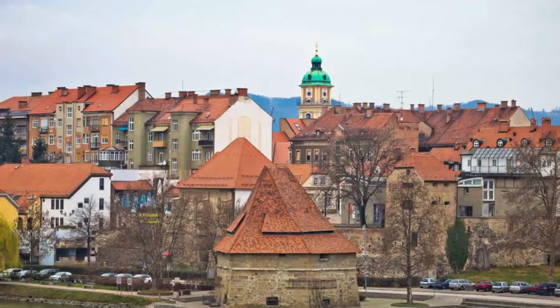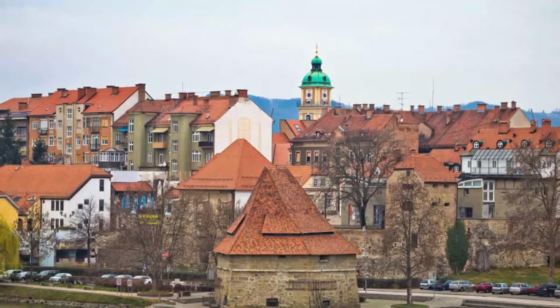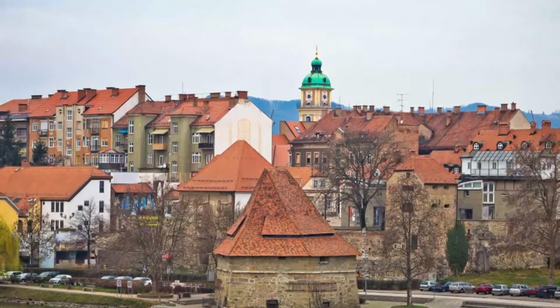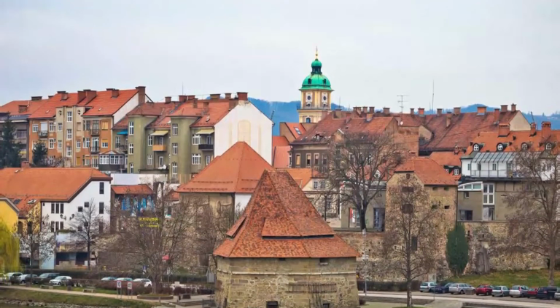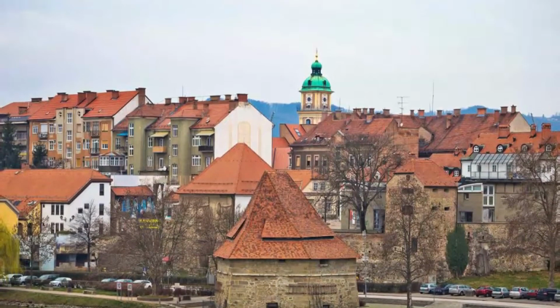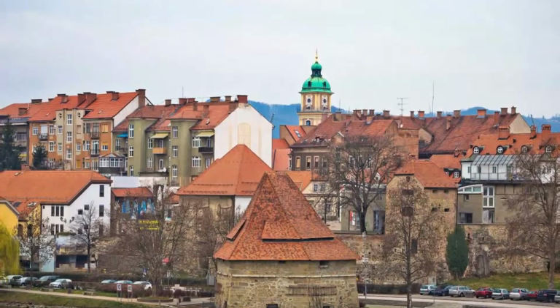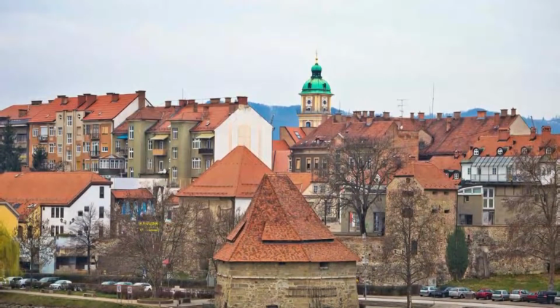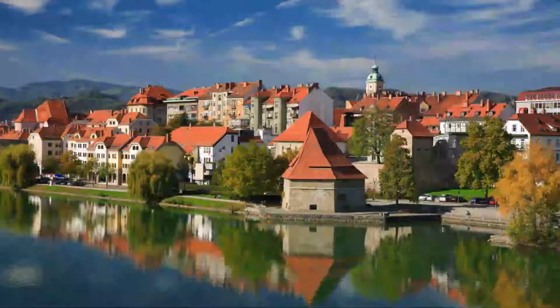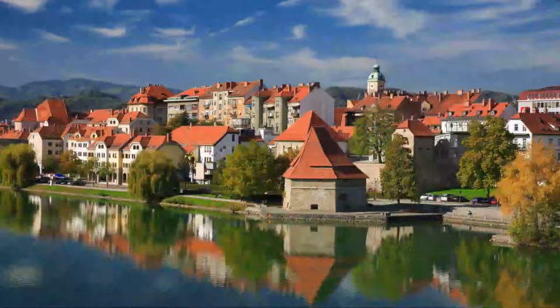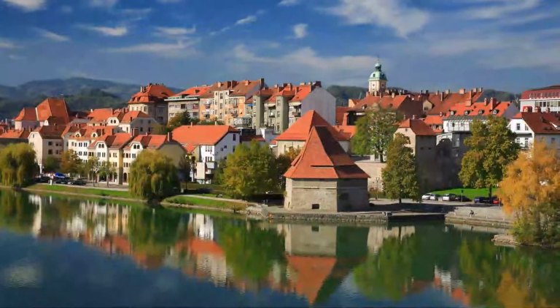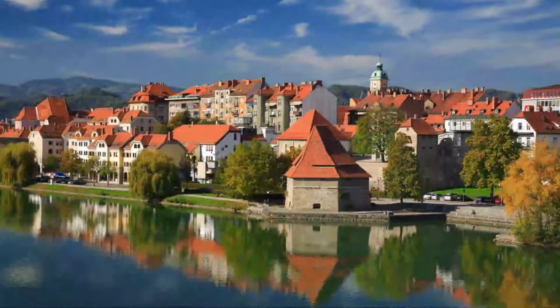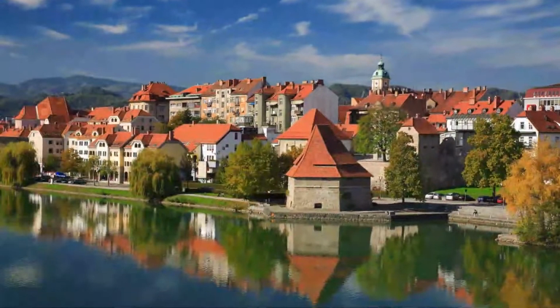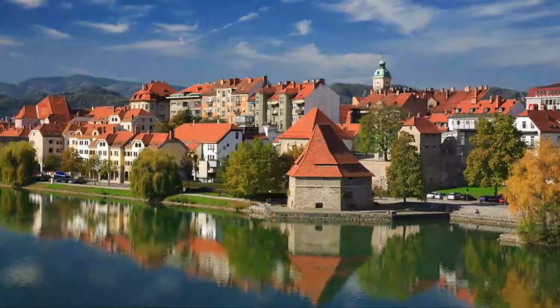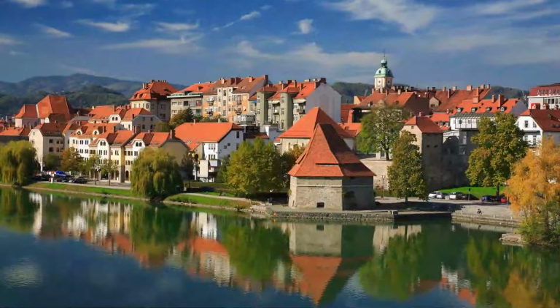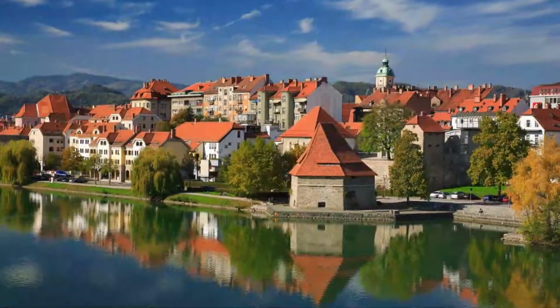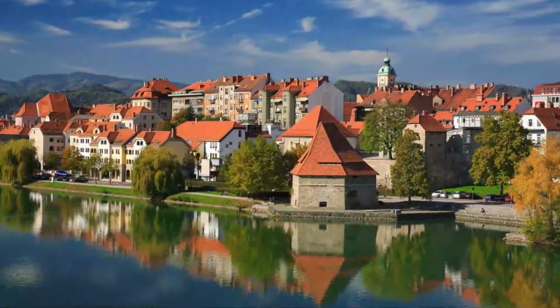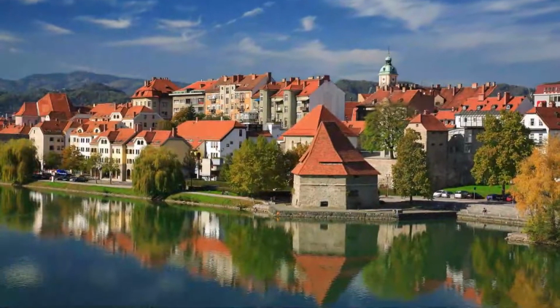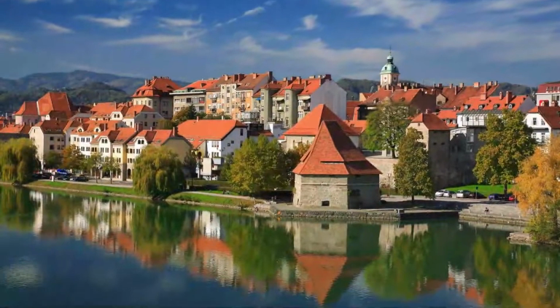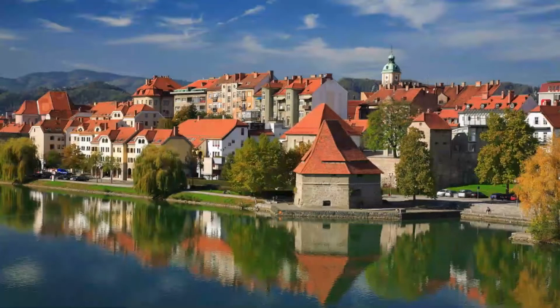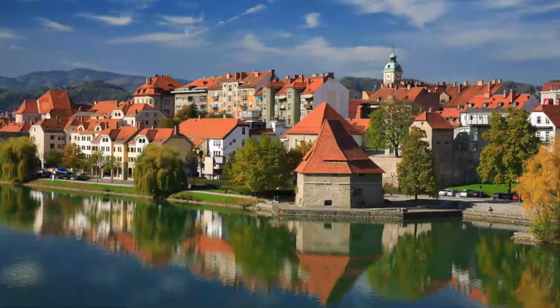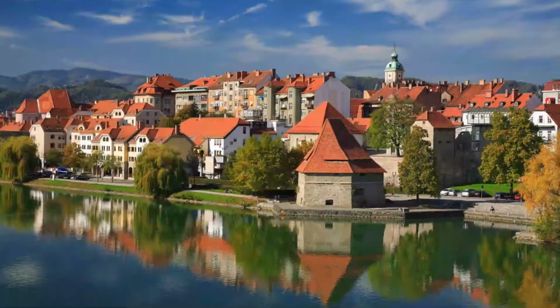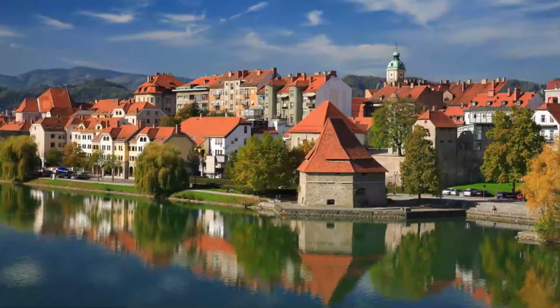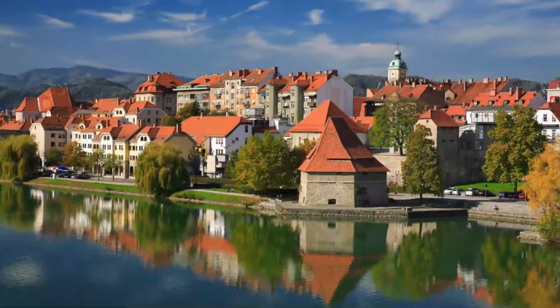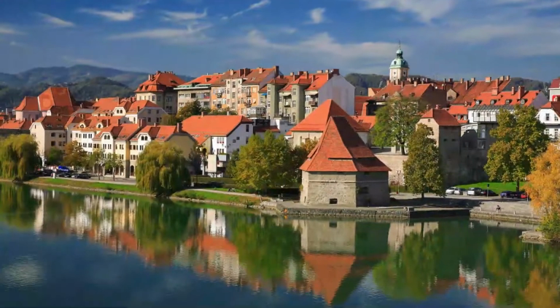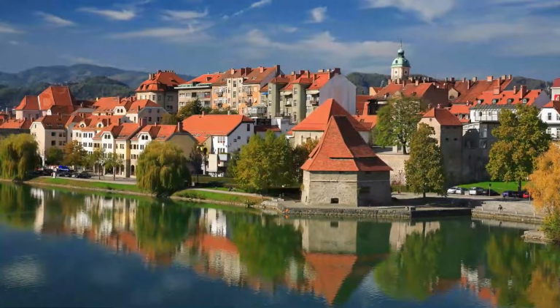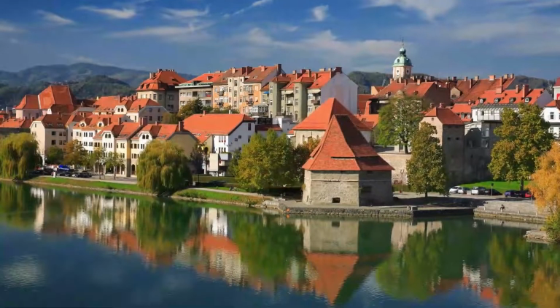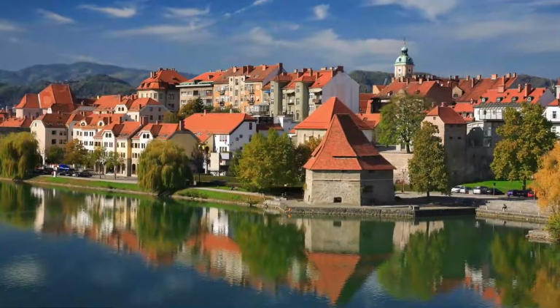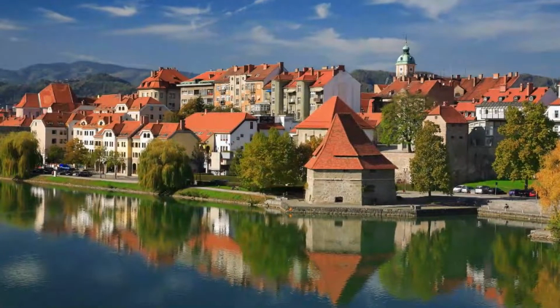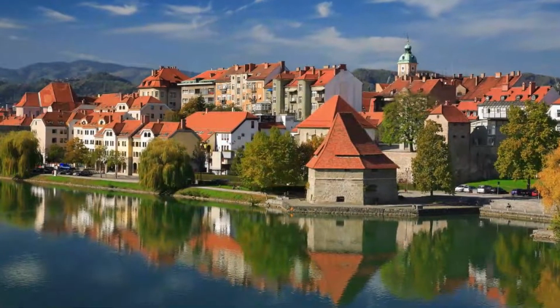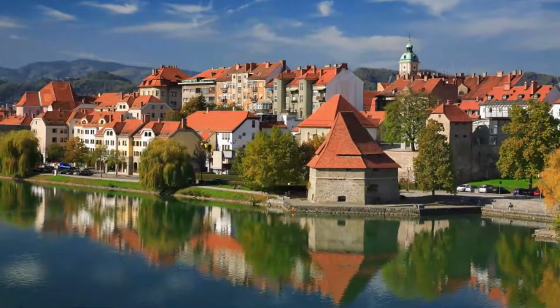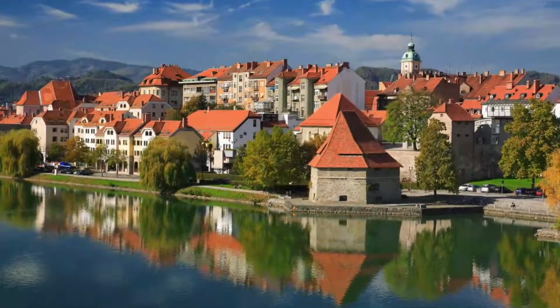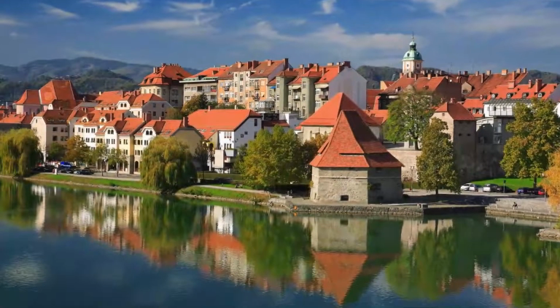Number three: Water Tower. Standing alone on the Drava, this stone tower used to belong to Maribor's city fortifications. It was raised in the middle of the 16th century when a new defensive system was devised to repel Turkish raids.